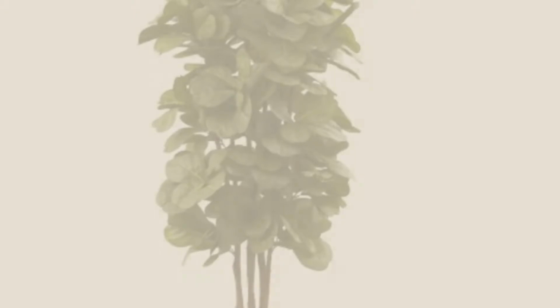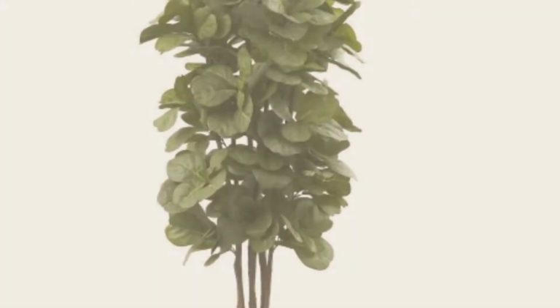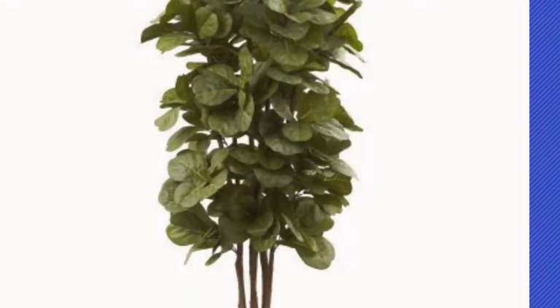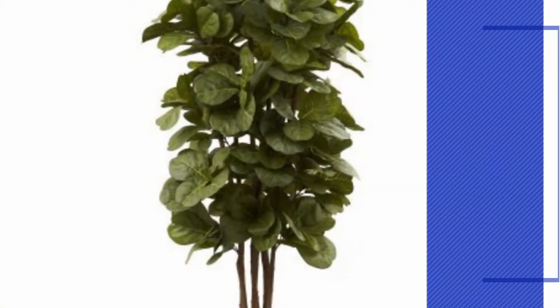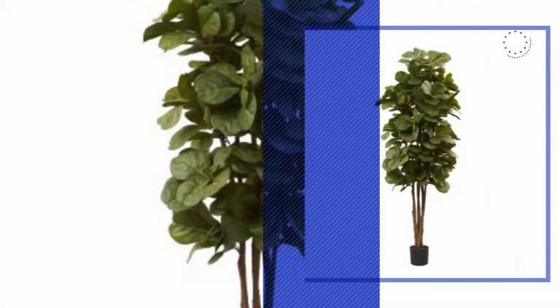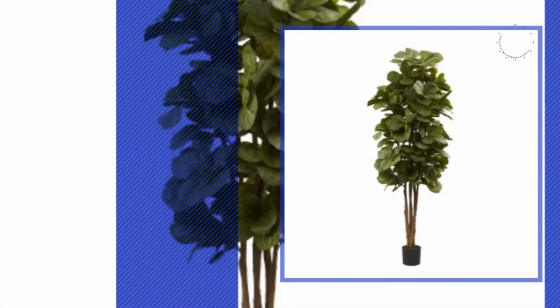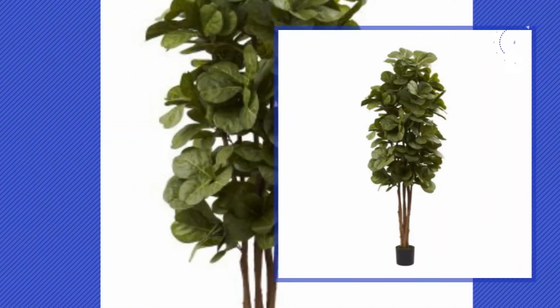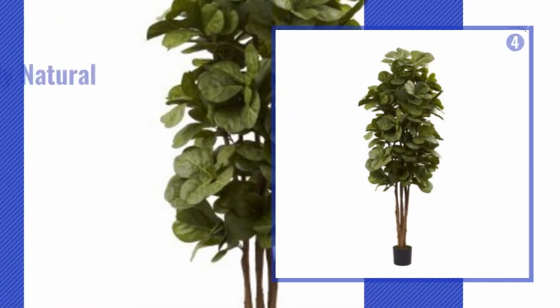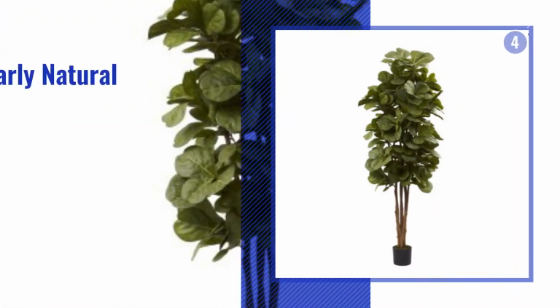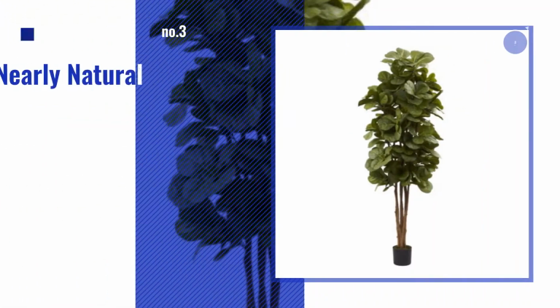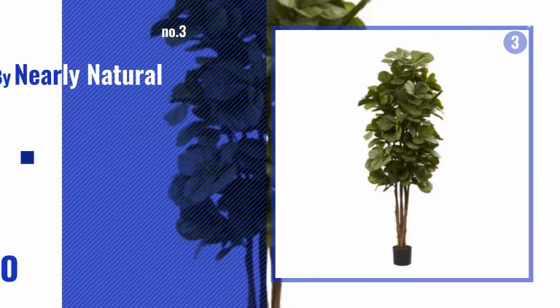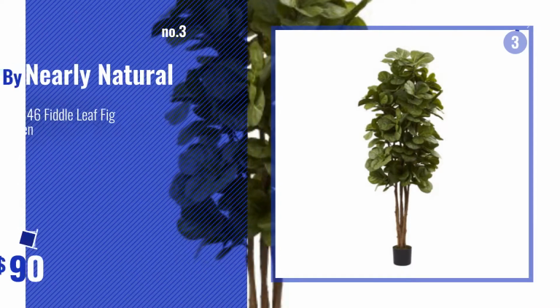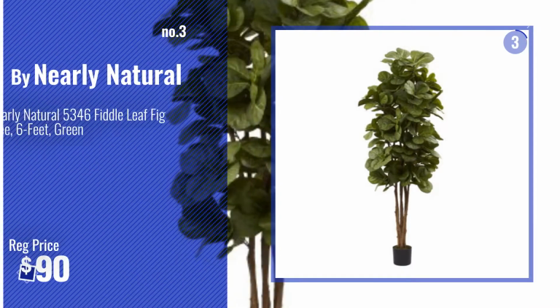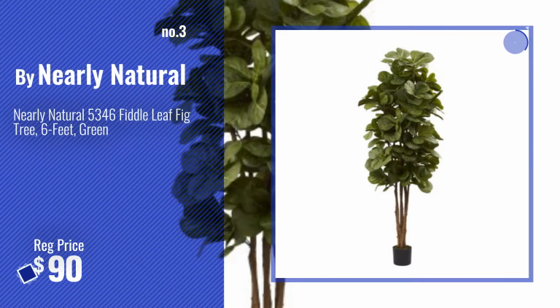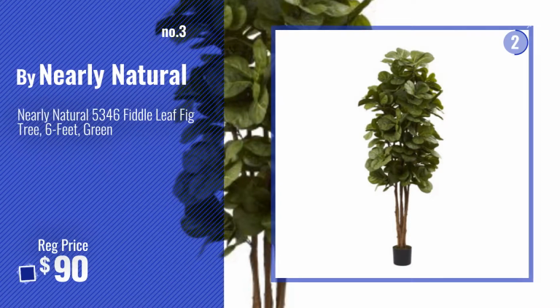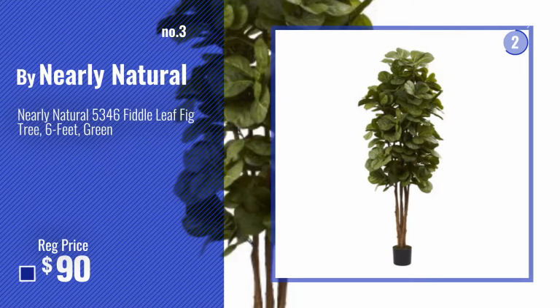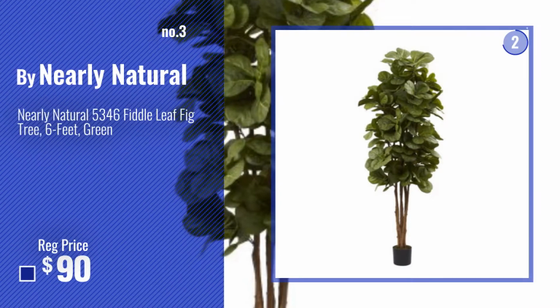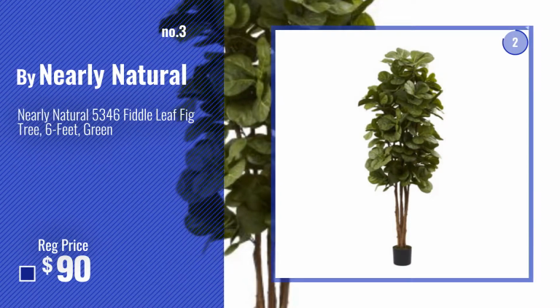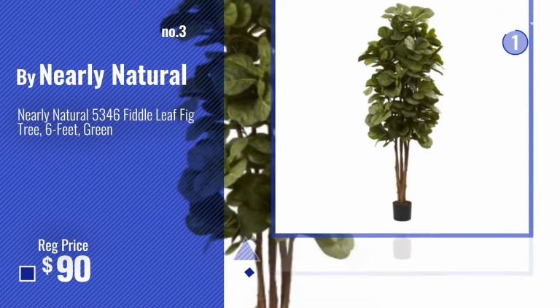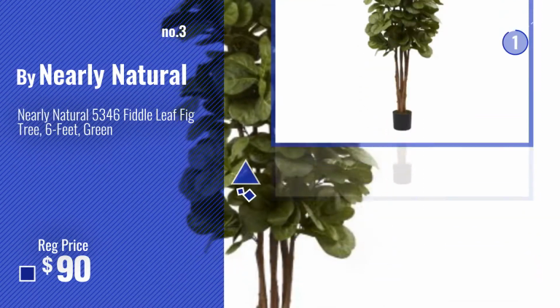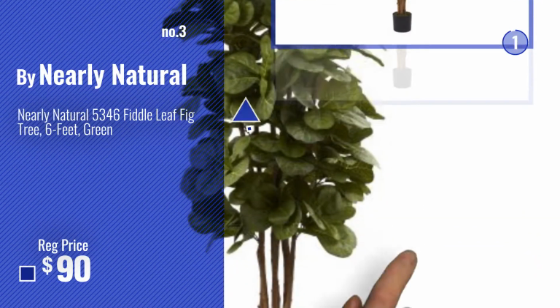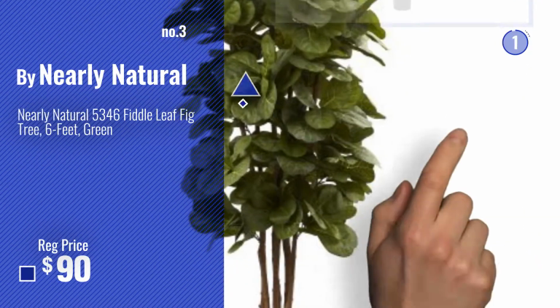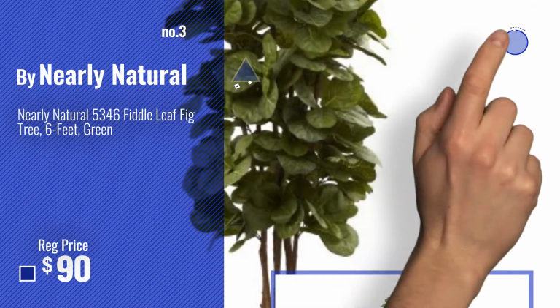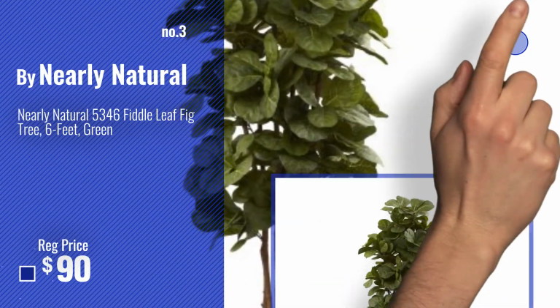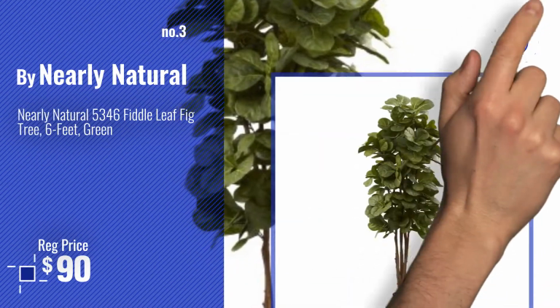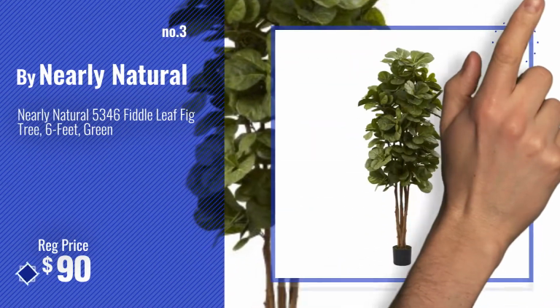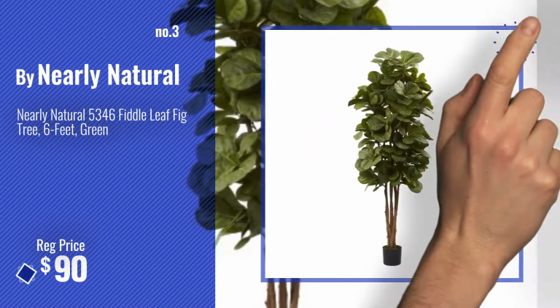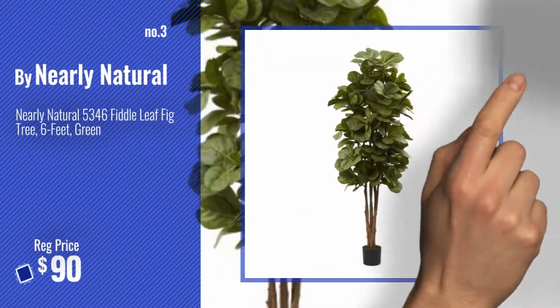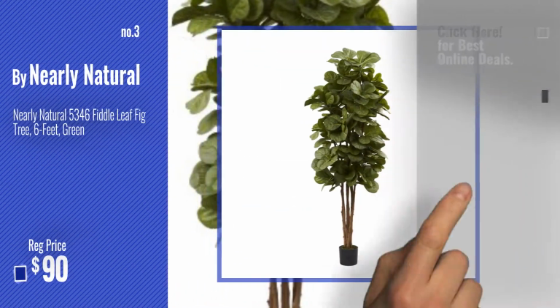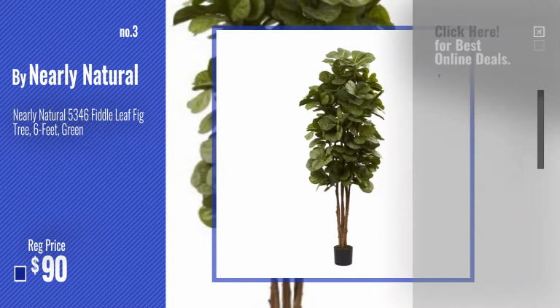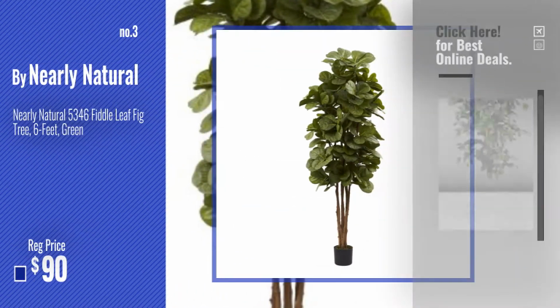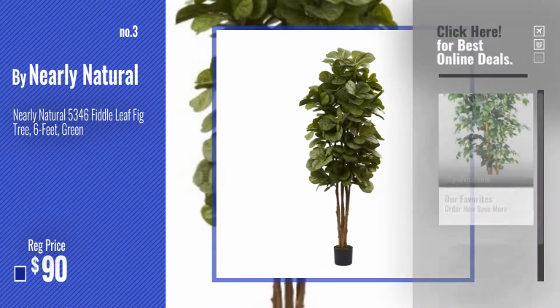Number 3. For more info about these great artificial trees, just click this circle.